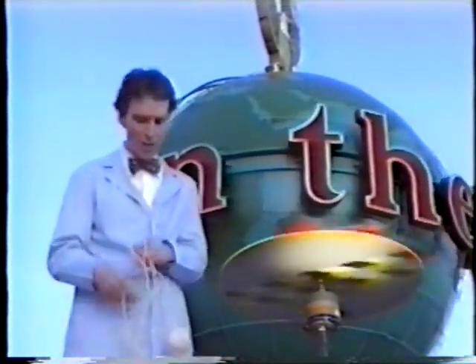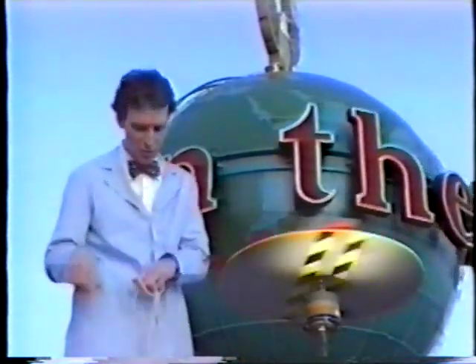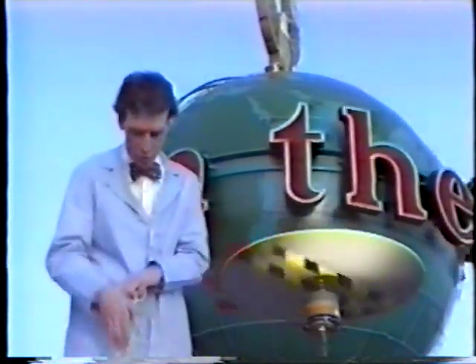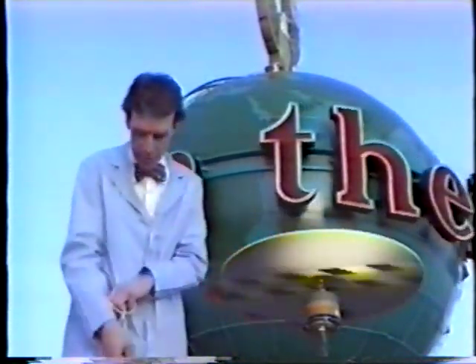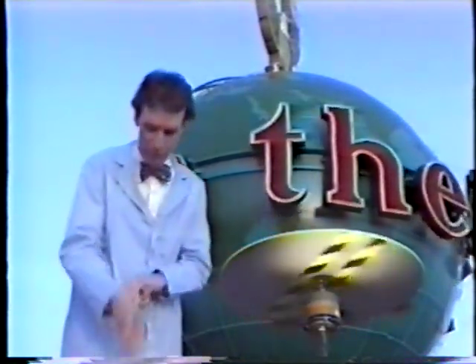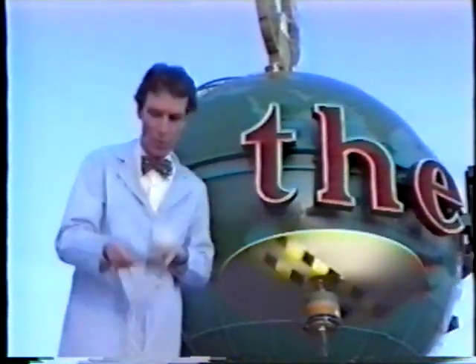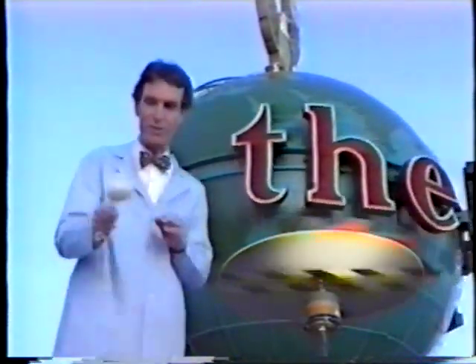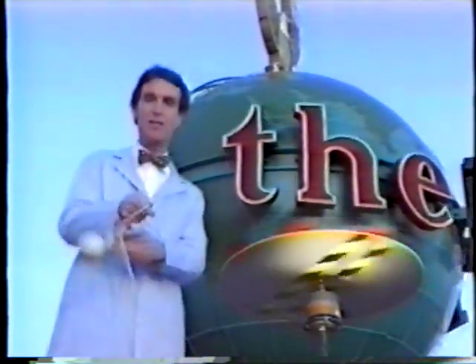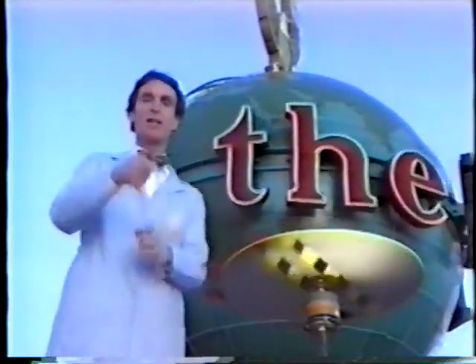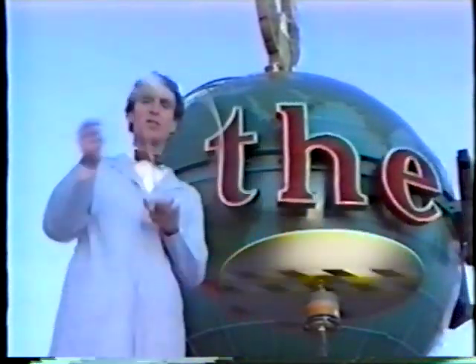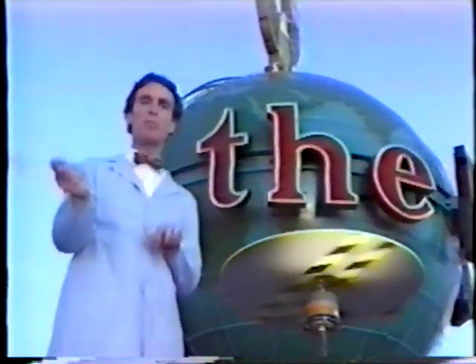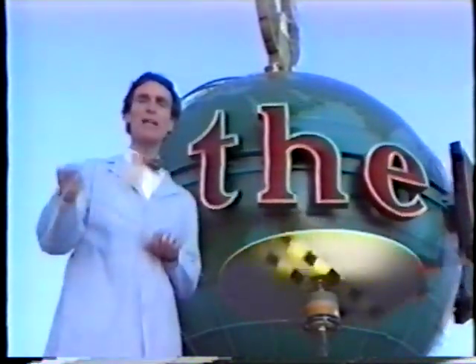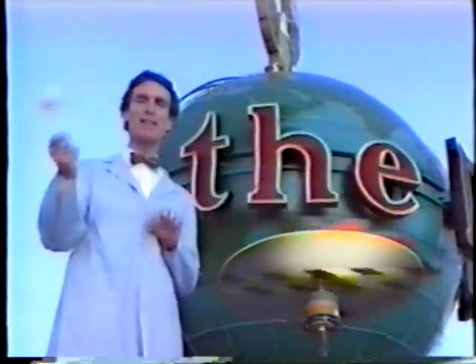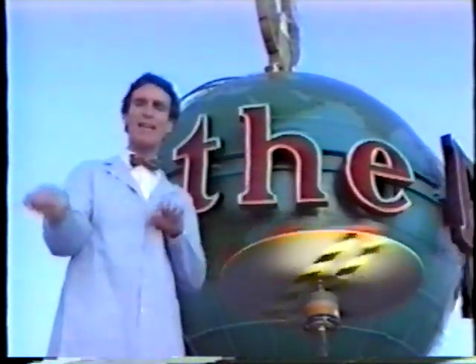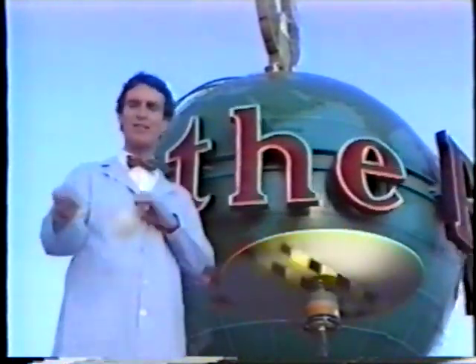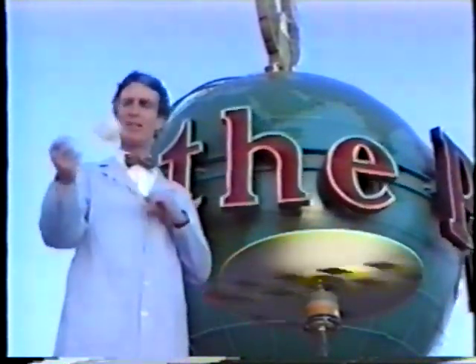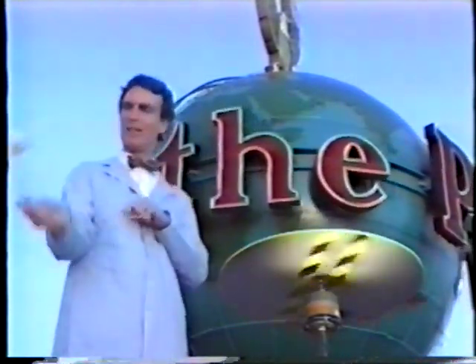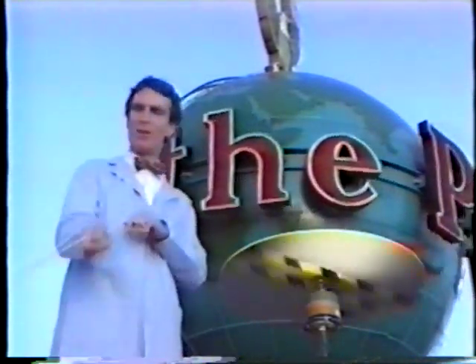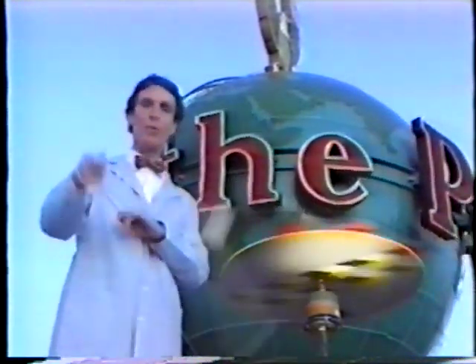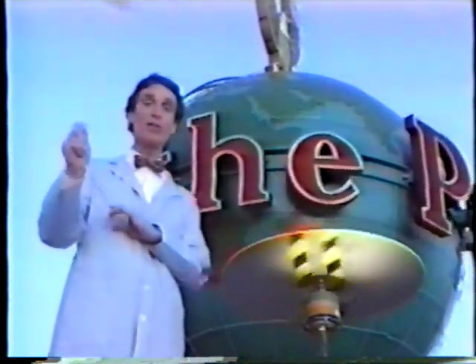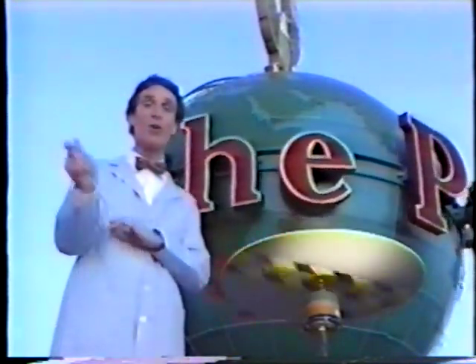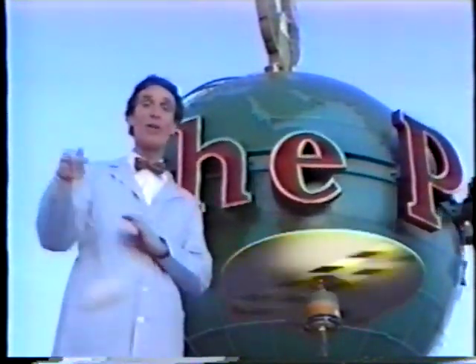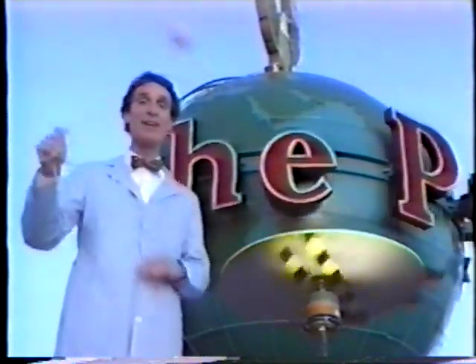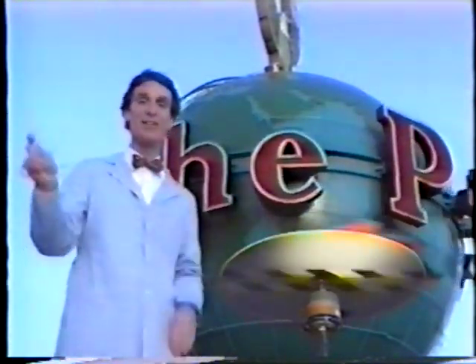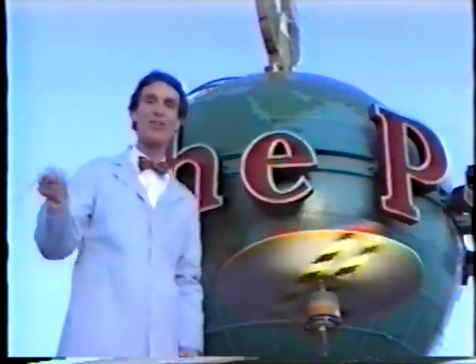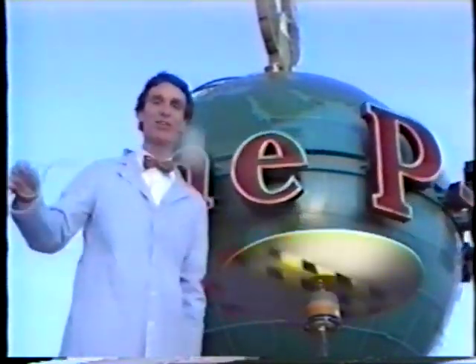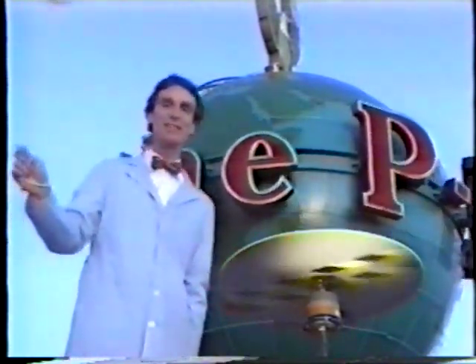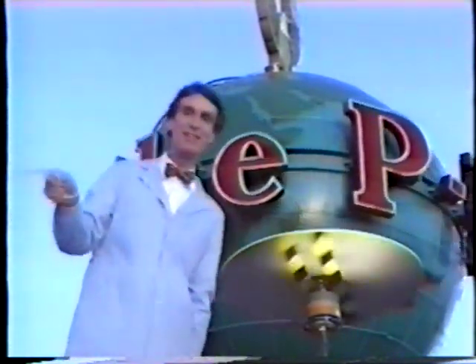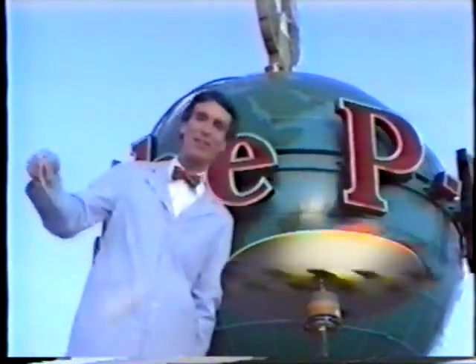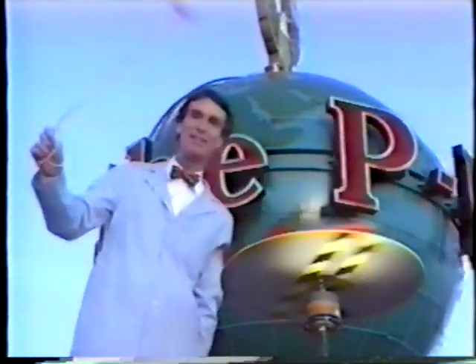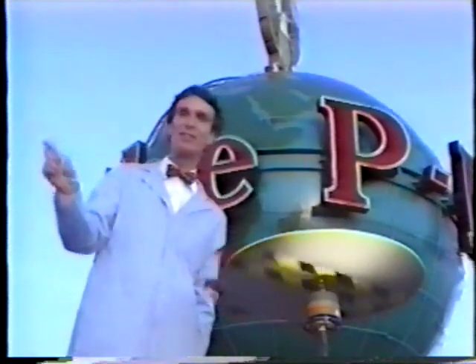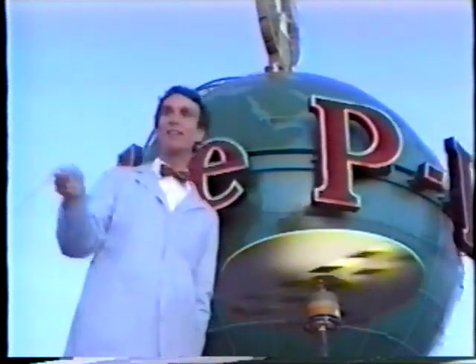Without centripetal force, spinning things wouldn't go around in a circle — they'd go crazy.